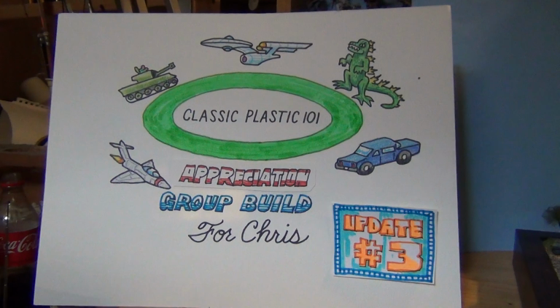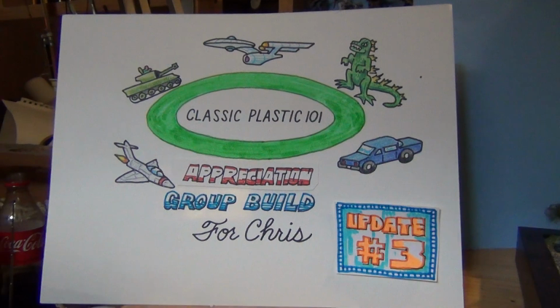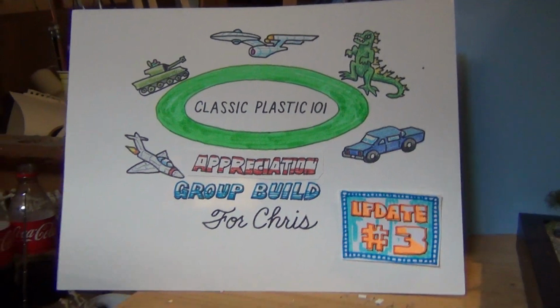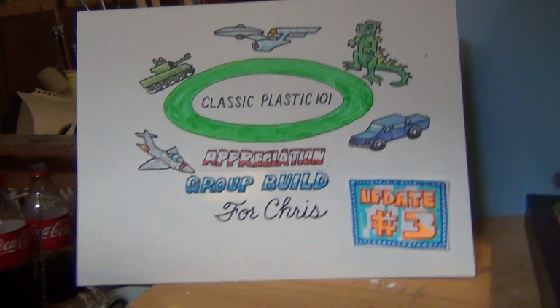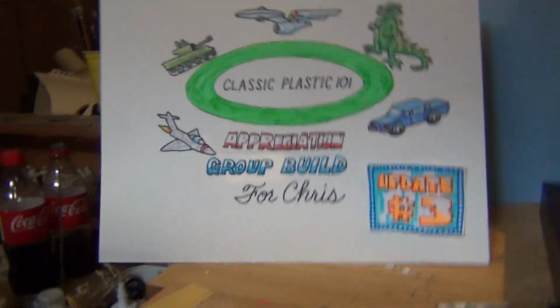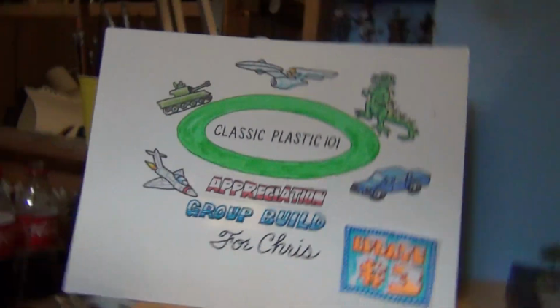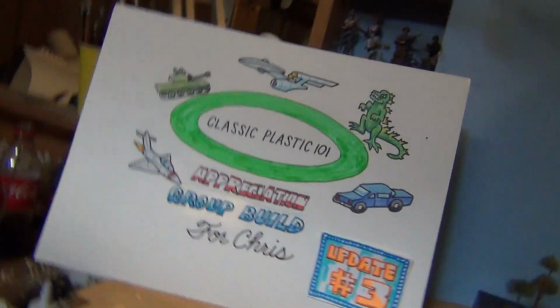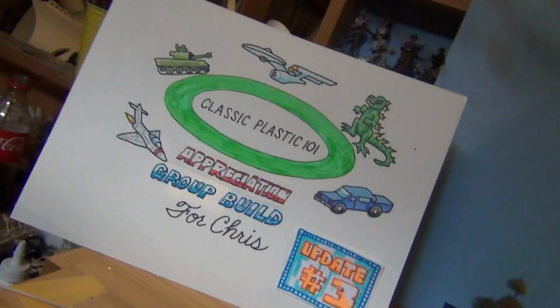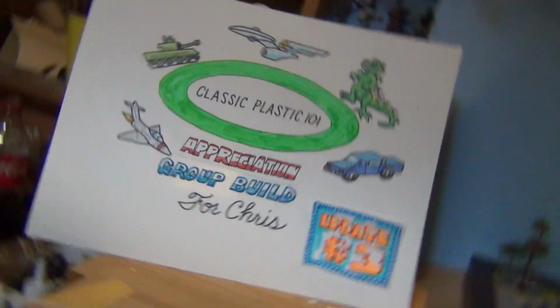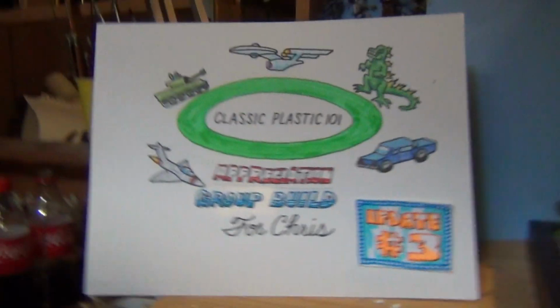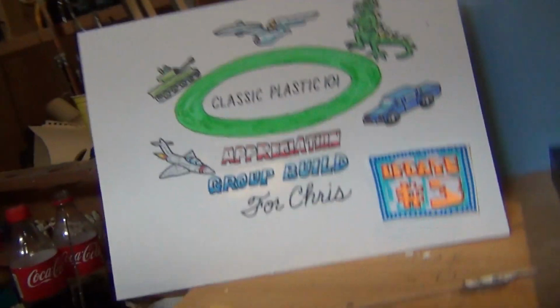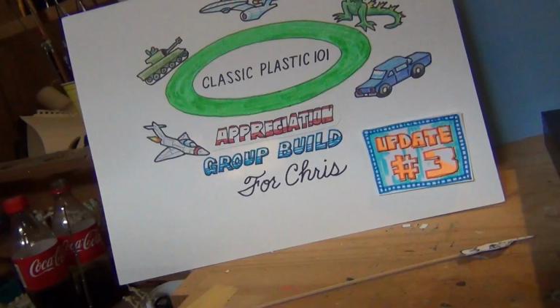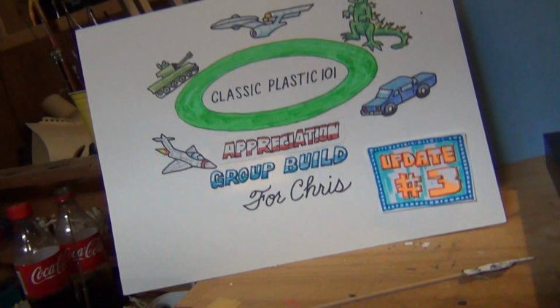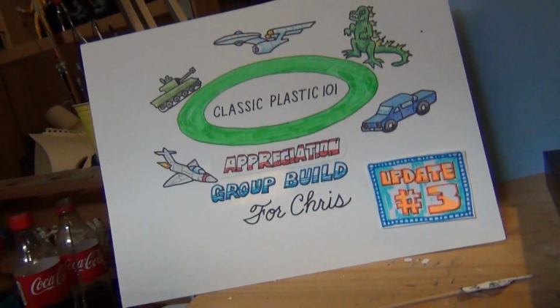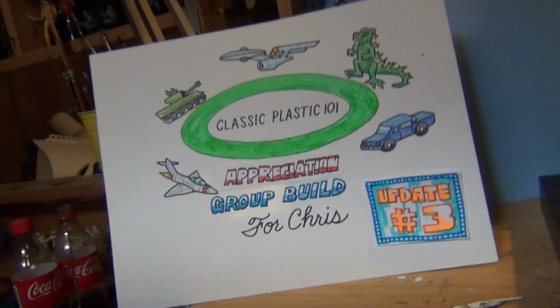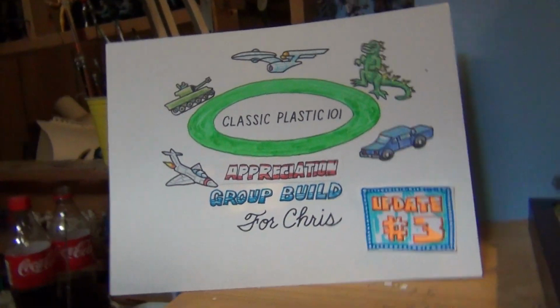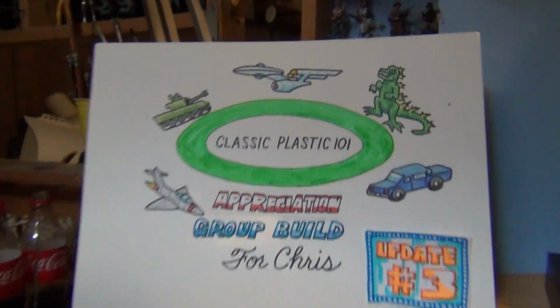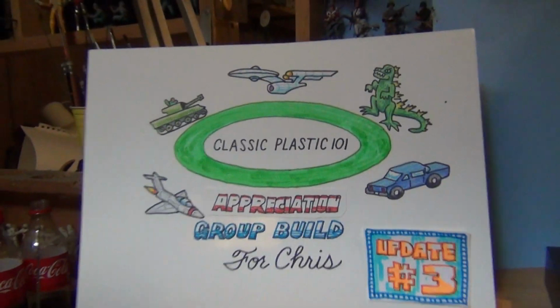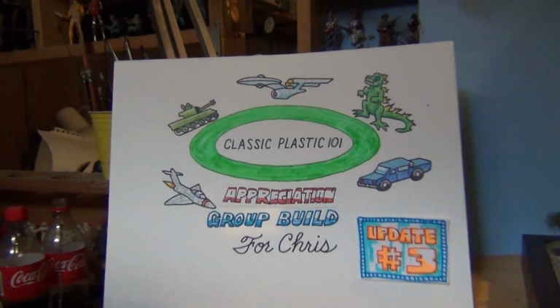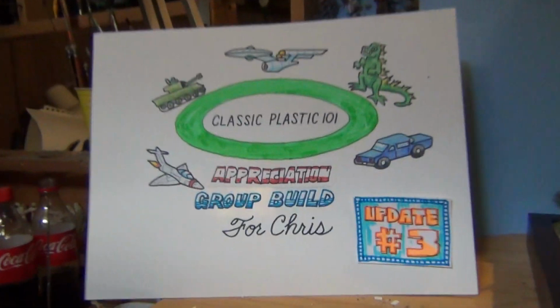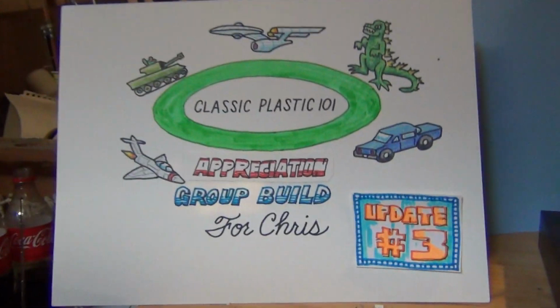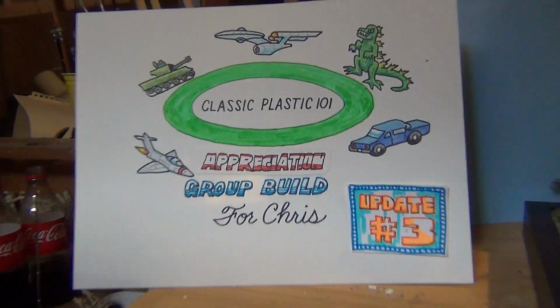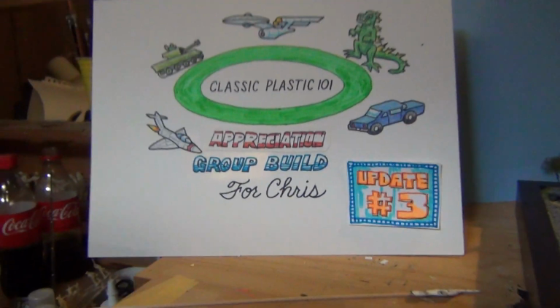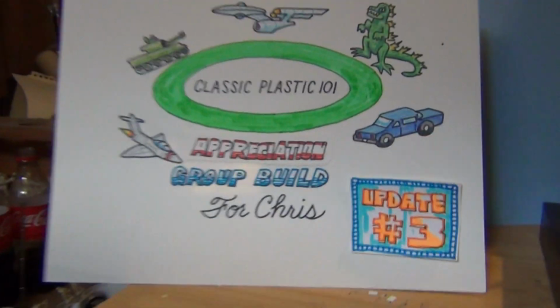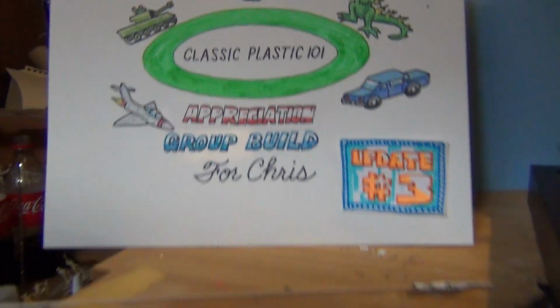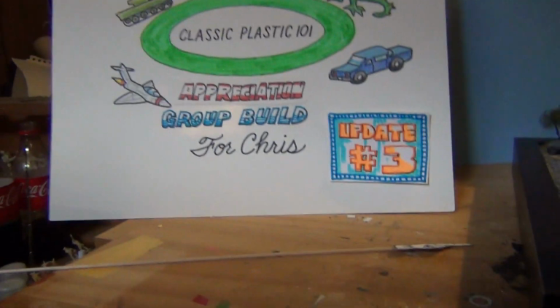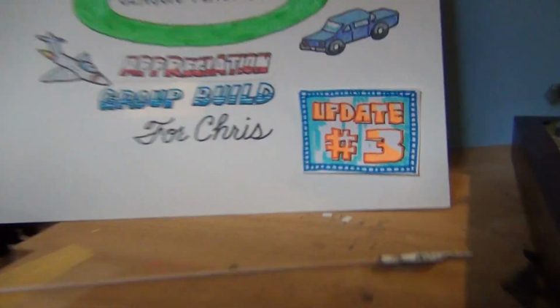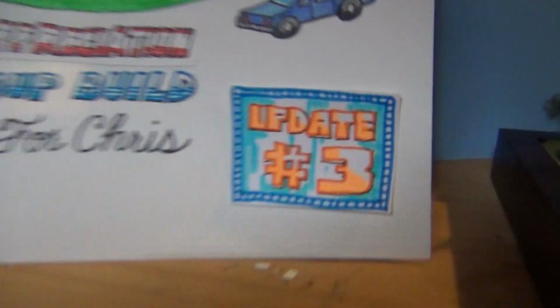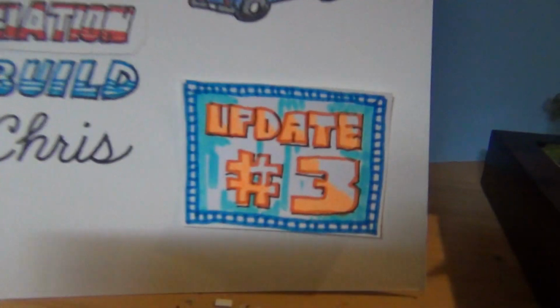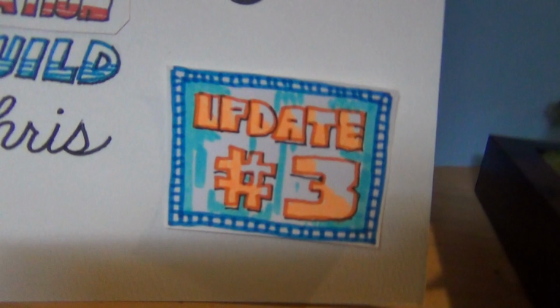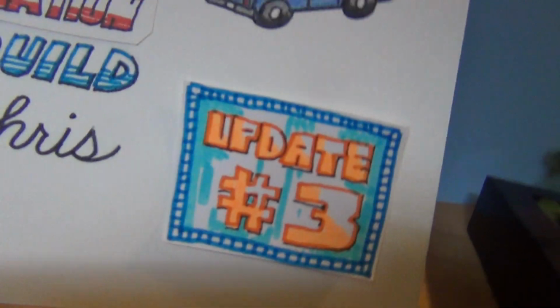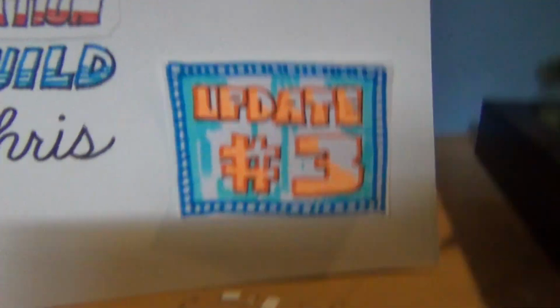Greetings, Mind of Model Maniacs! Panzer Man Bill, Panzer Man's Bunker coming to you with update number three!